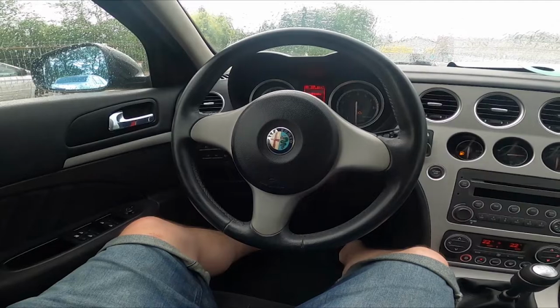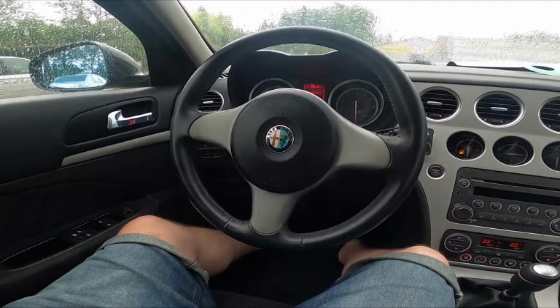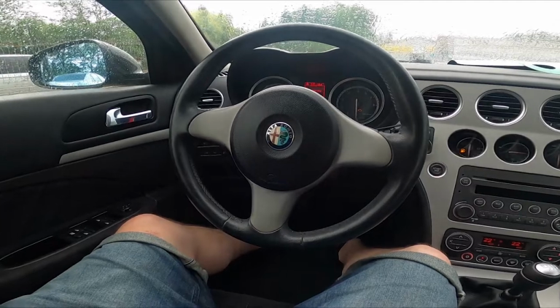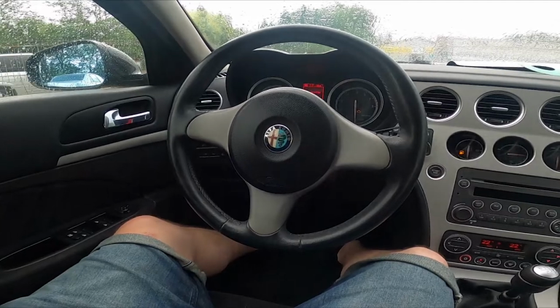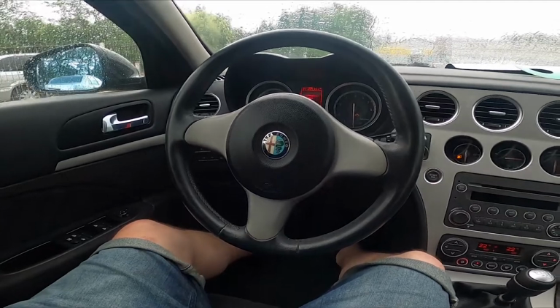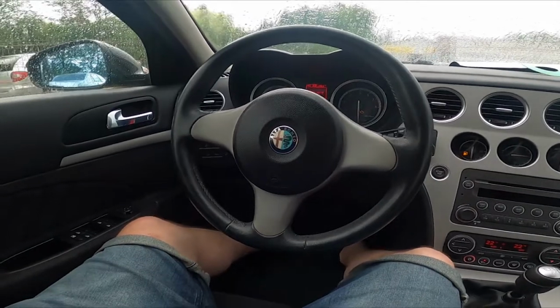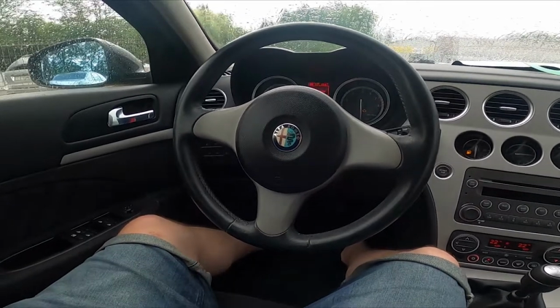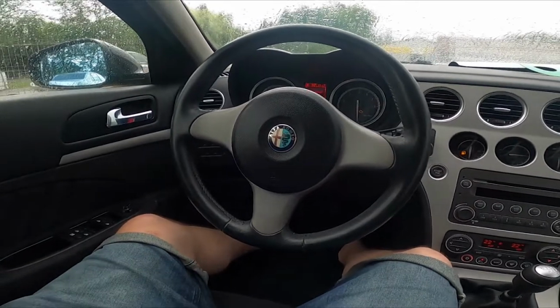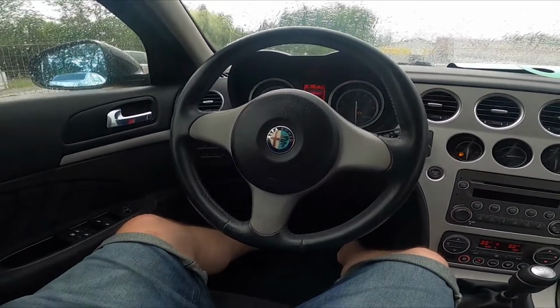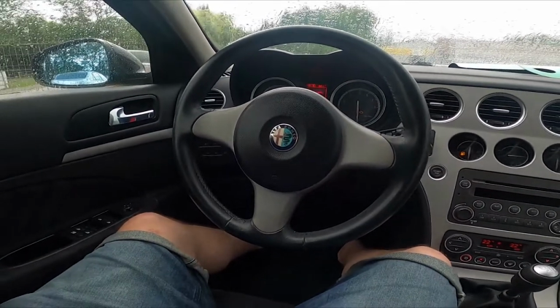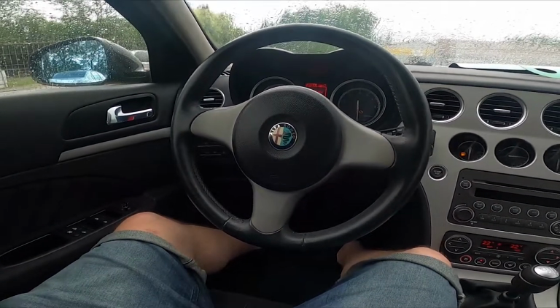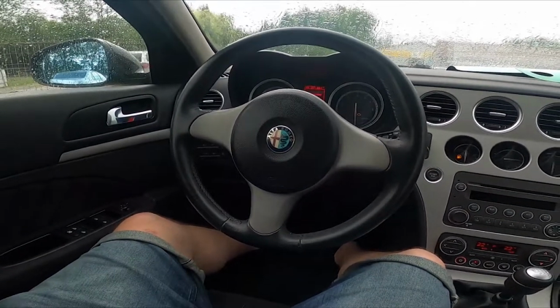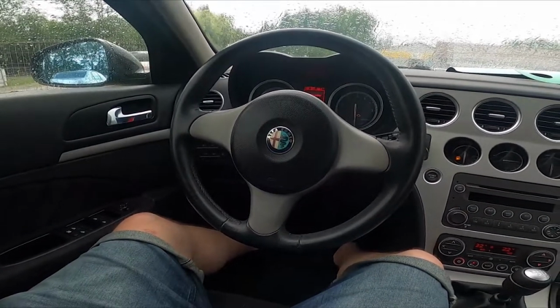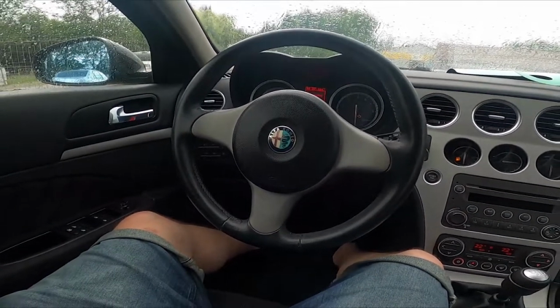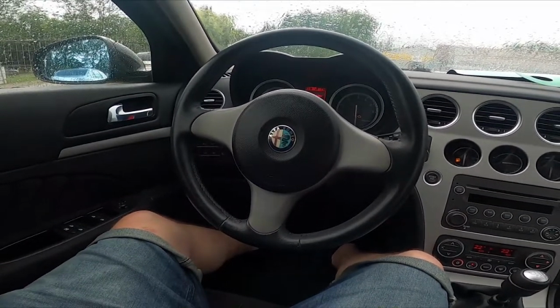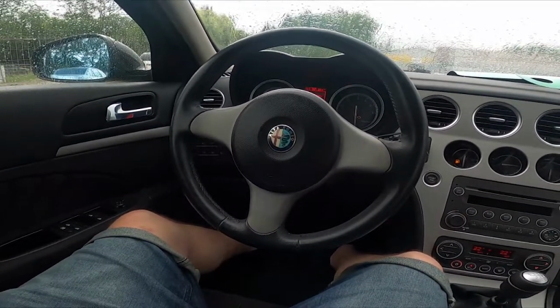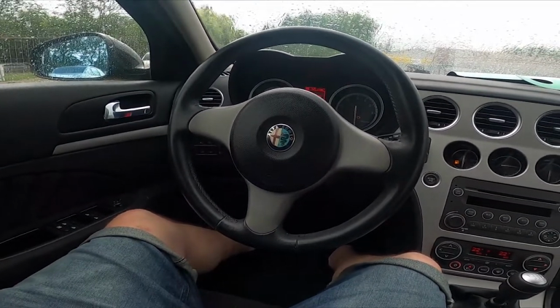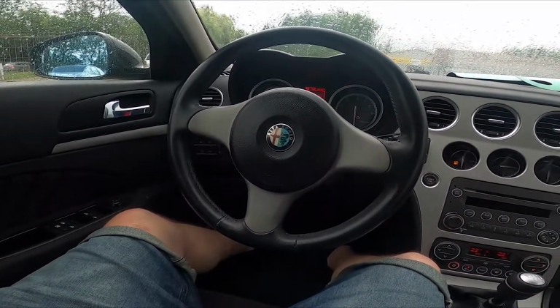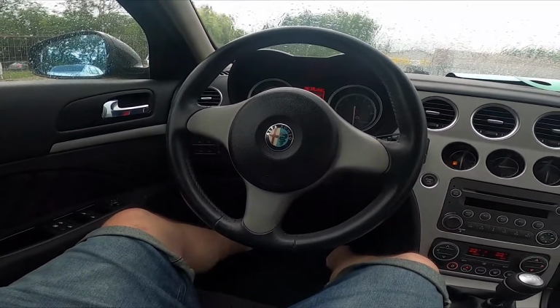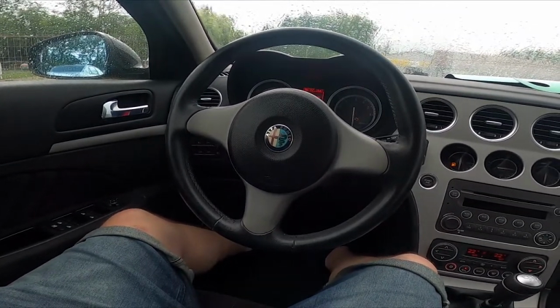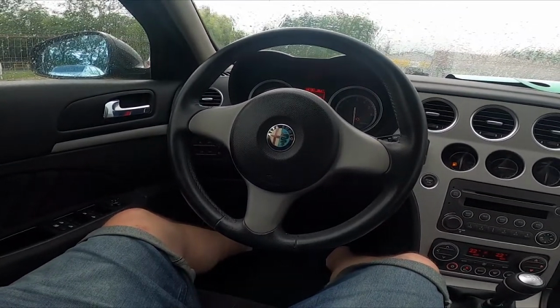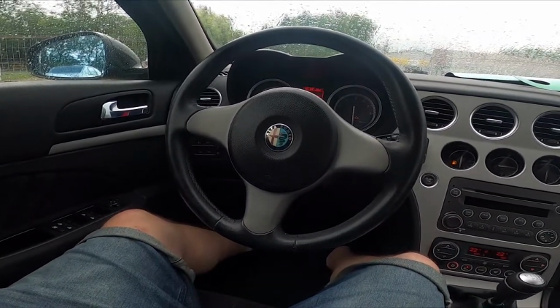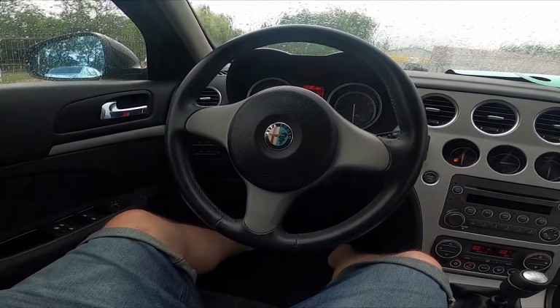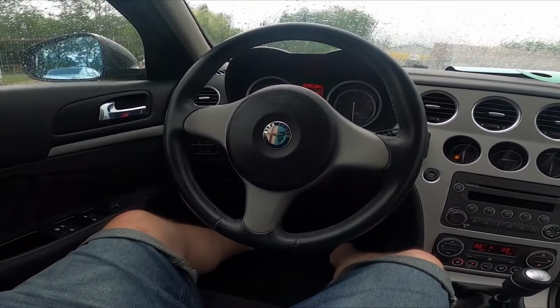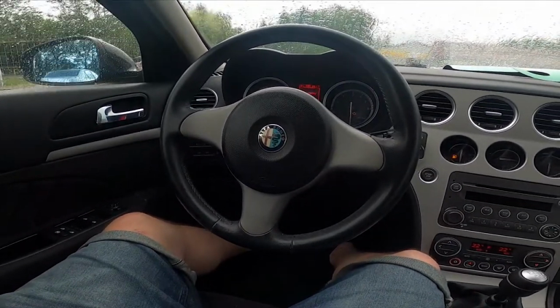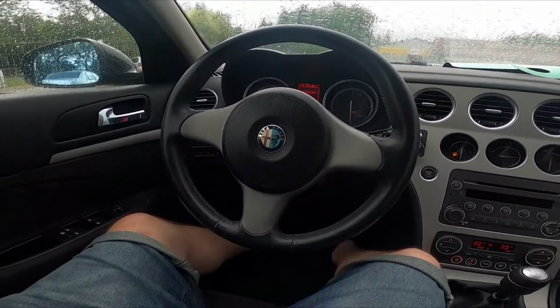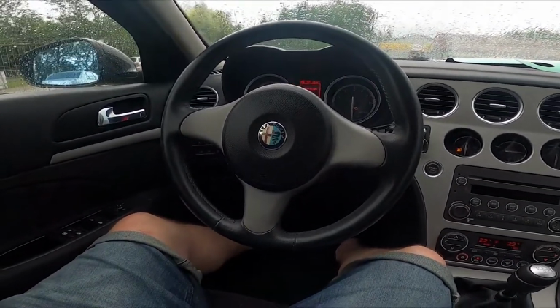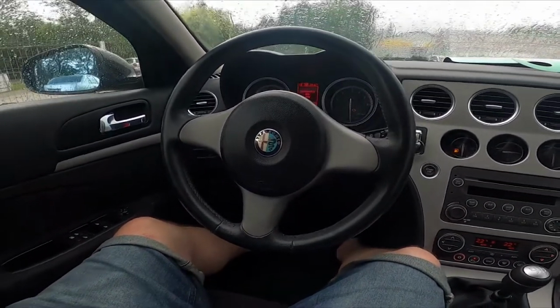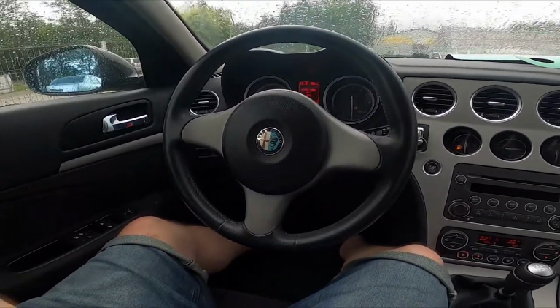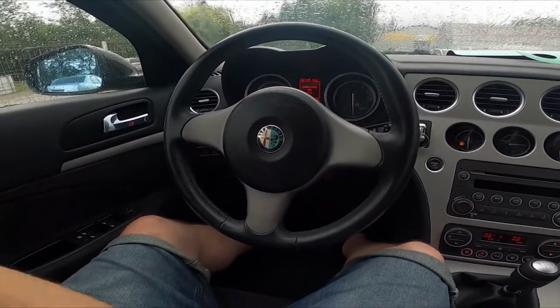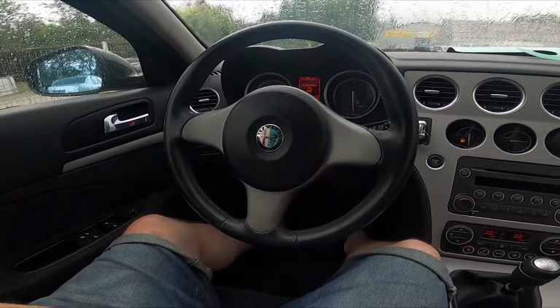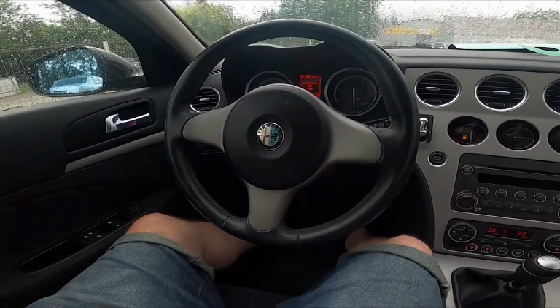Hello, today I'm in Alfa Romeo 159. In this video, I'll show you where is the power outlet.